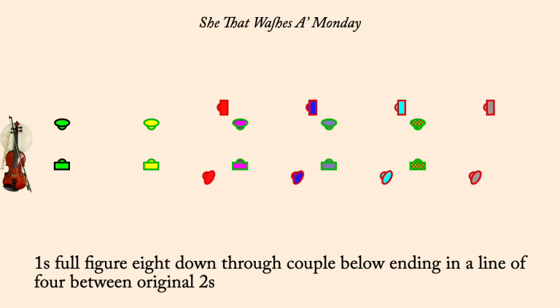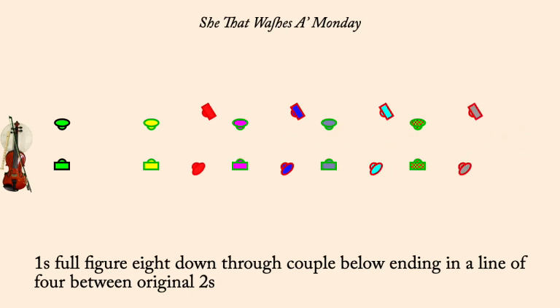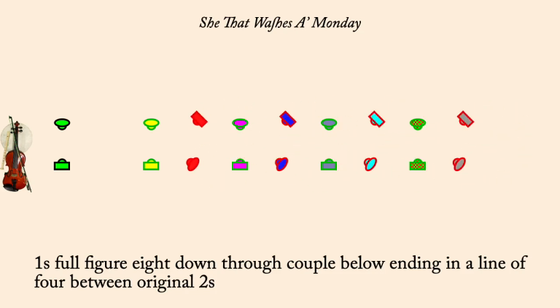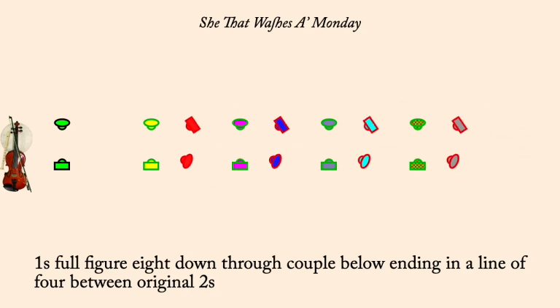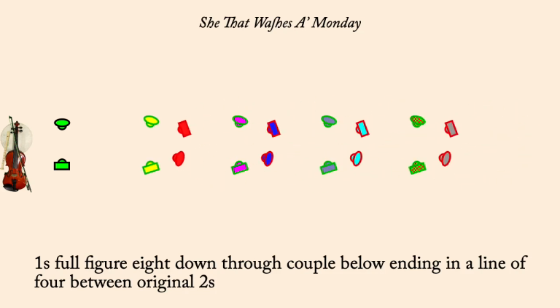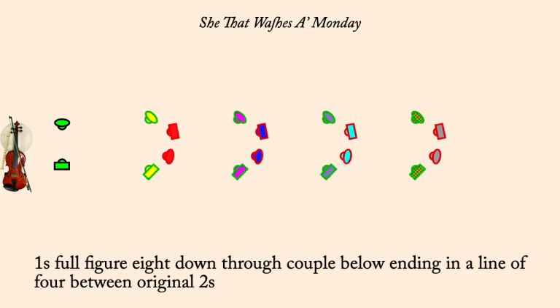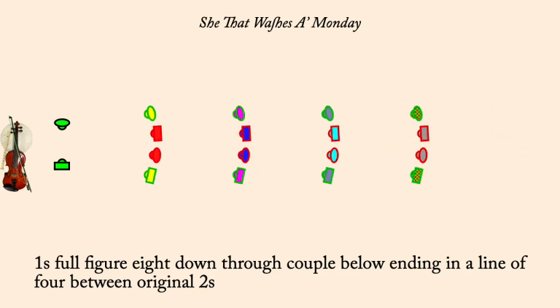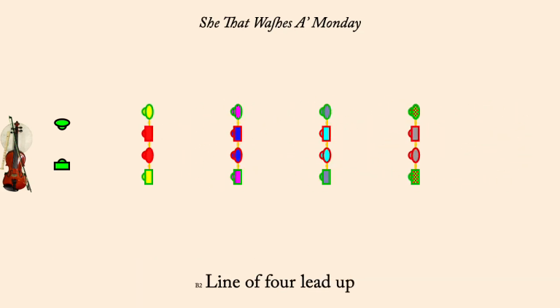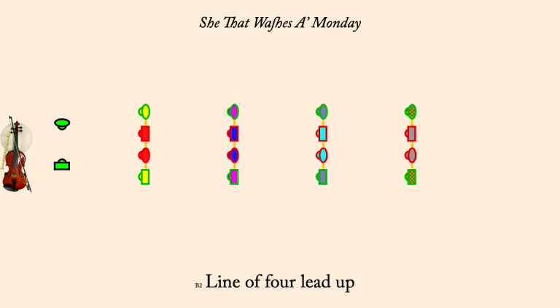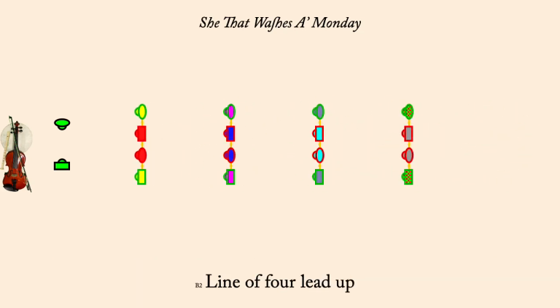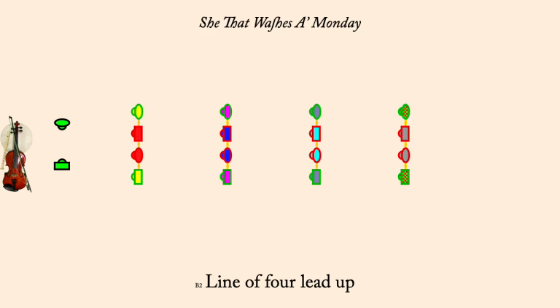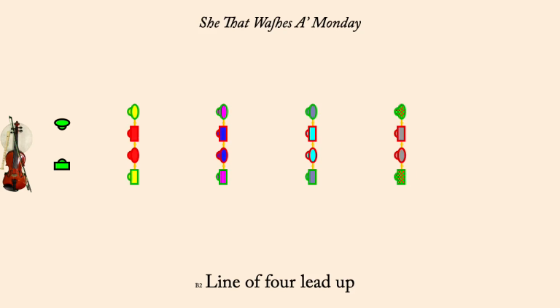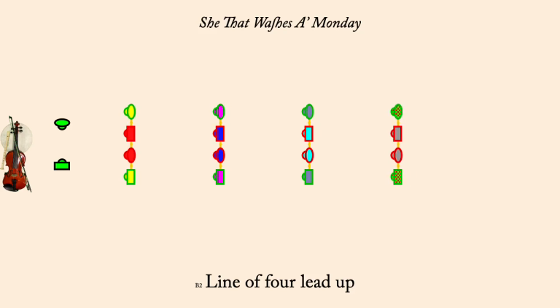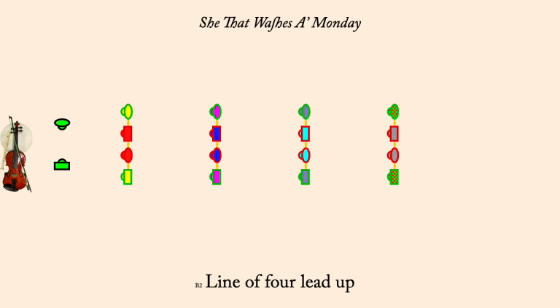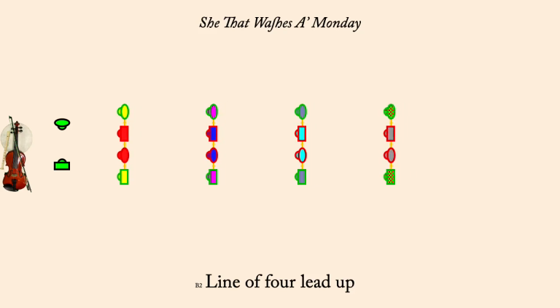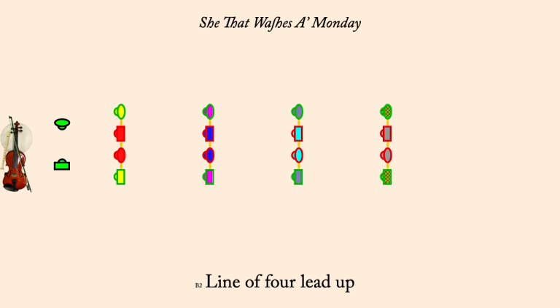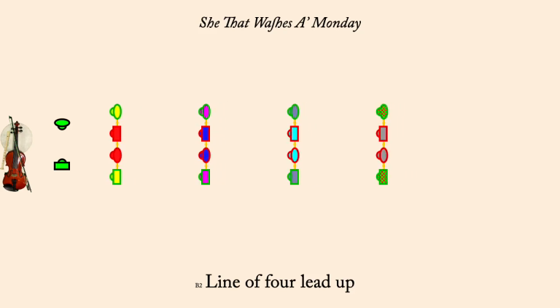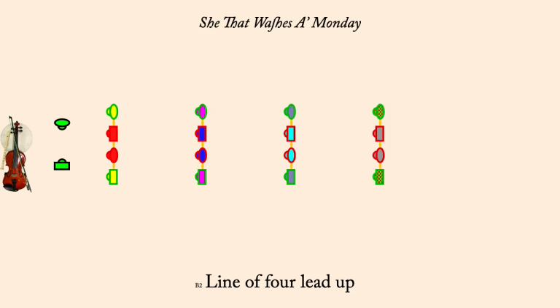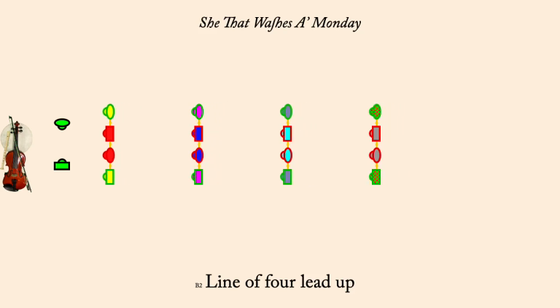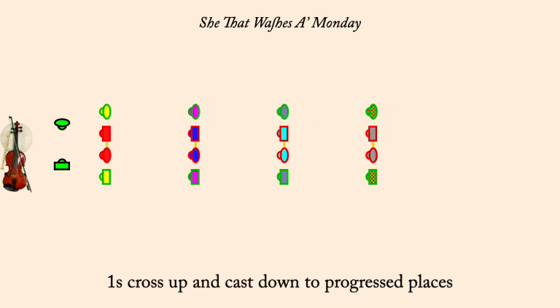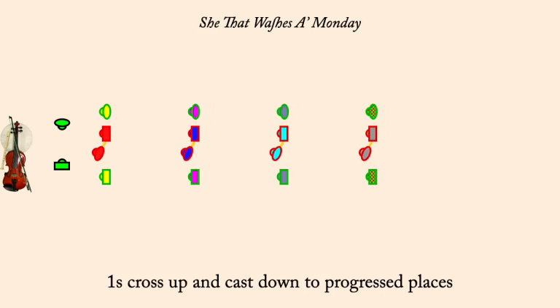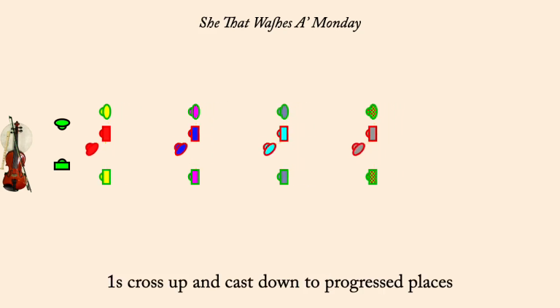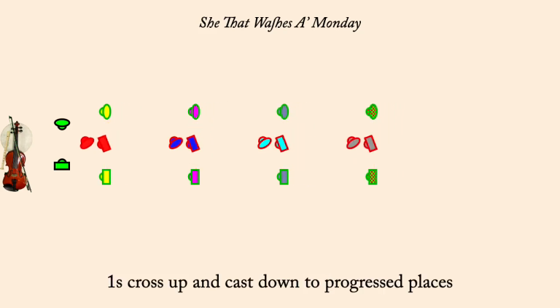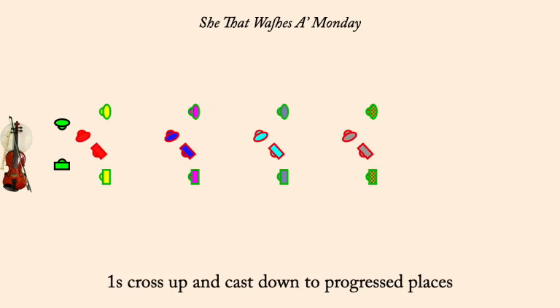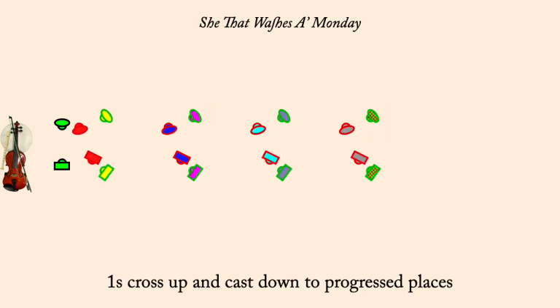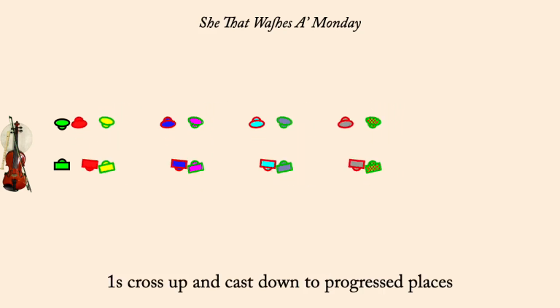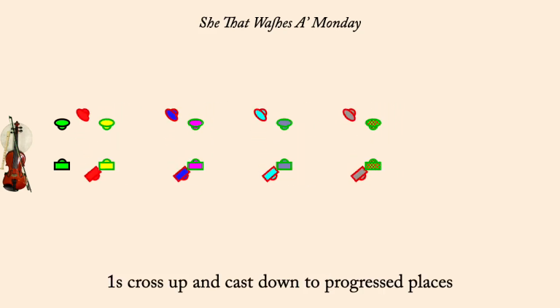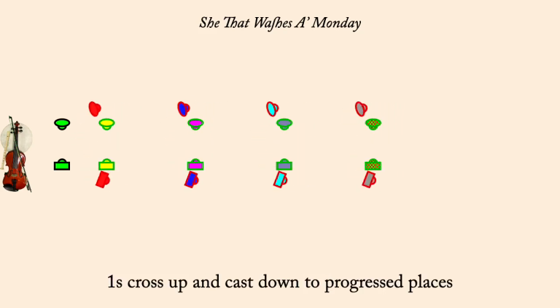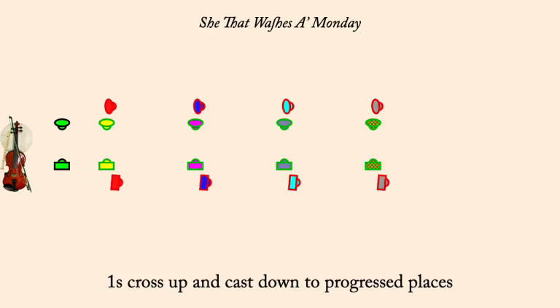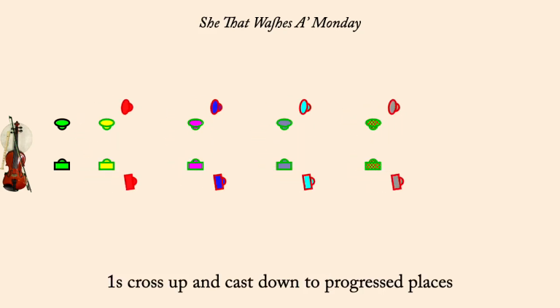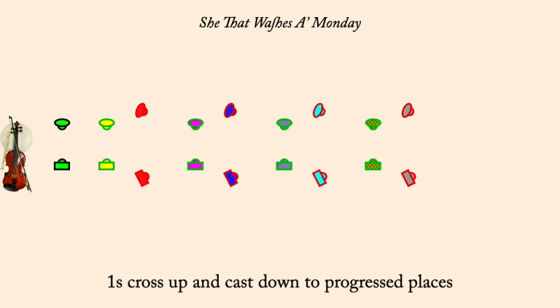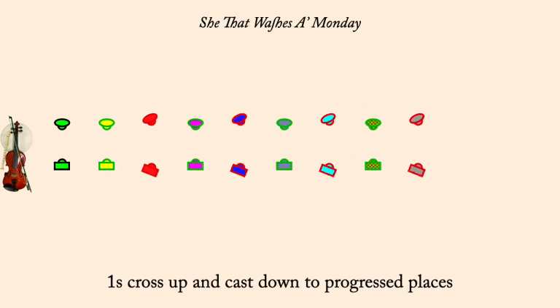Line of four lead up. Ones cross up and cast to second place proper. Four changes of rights and lefts.